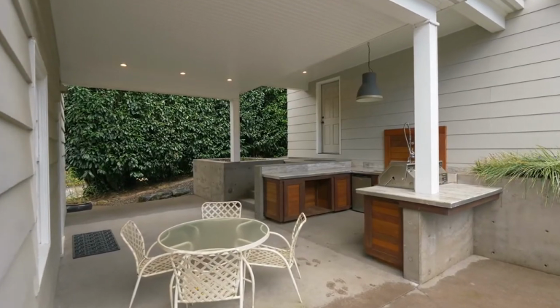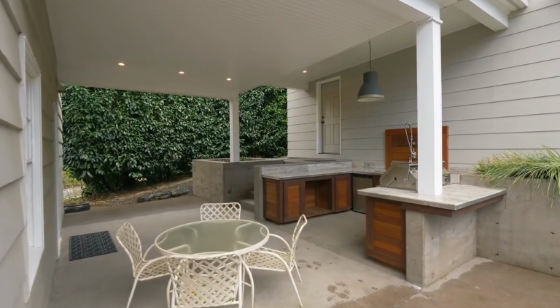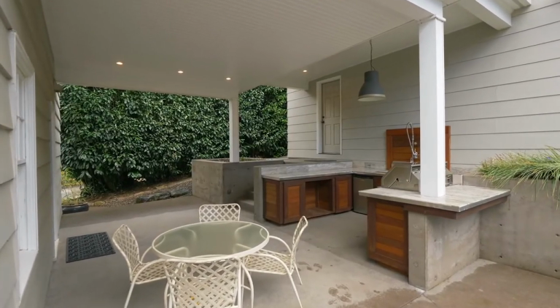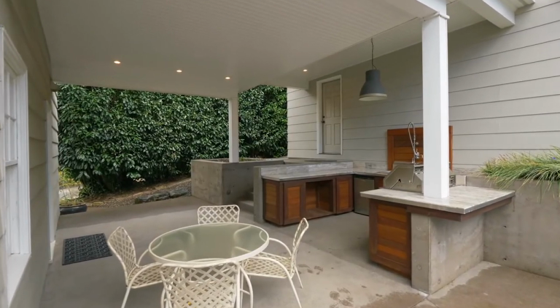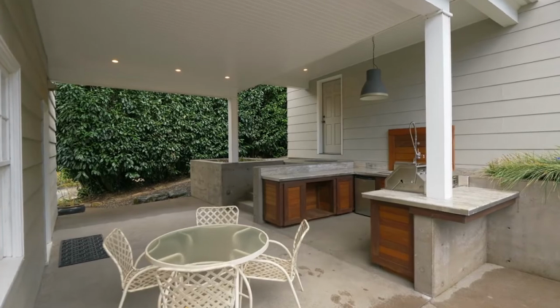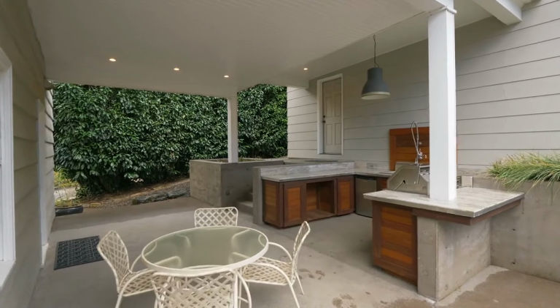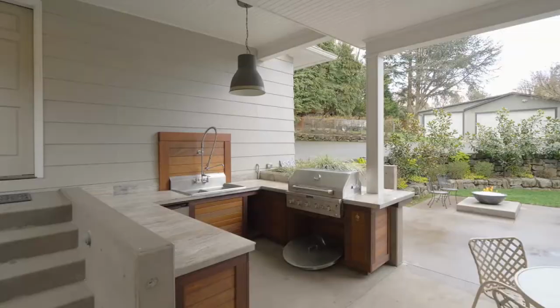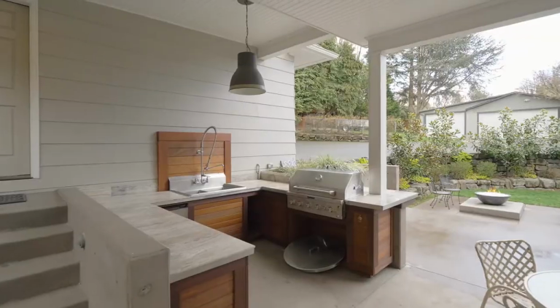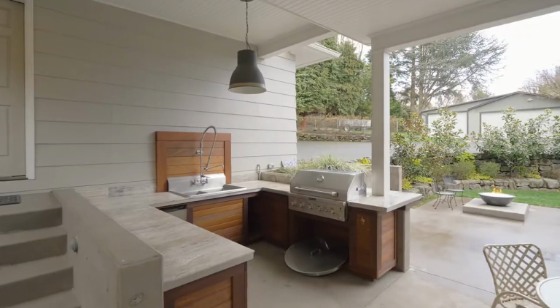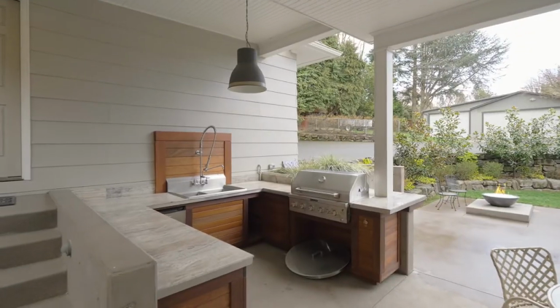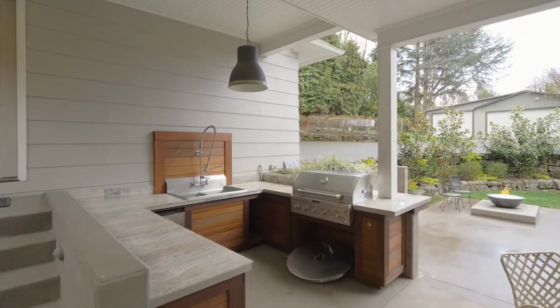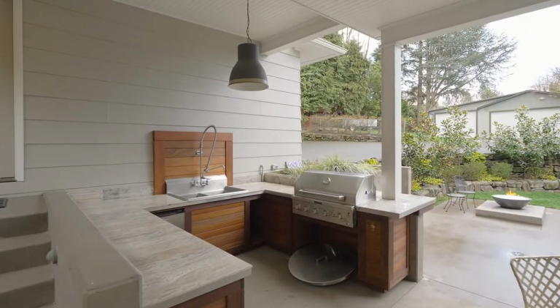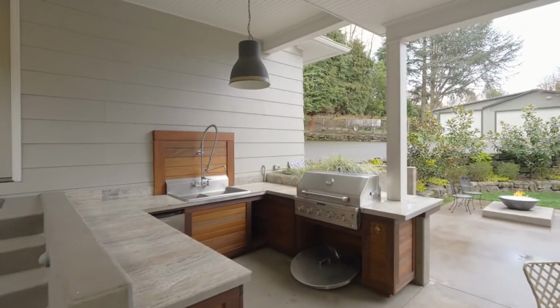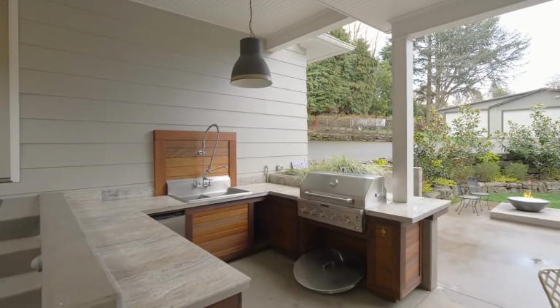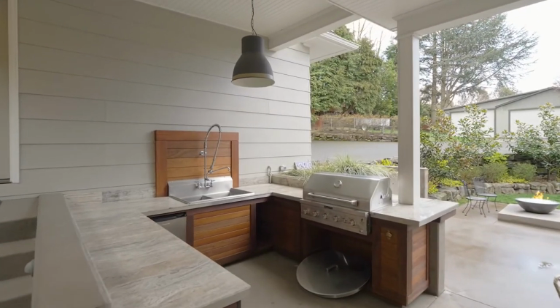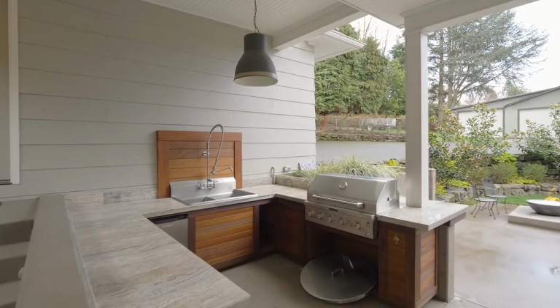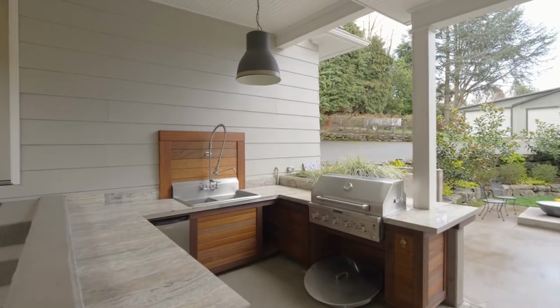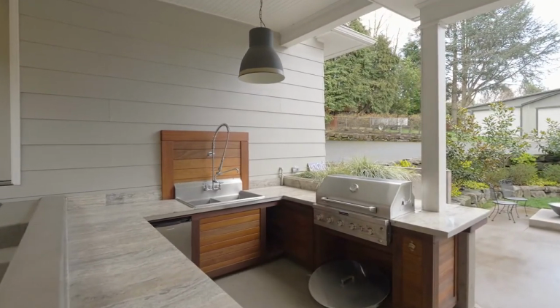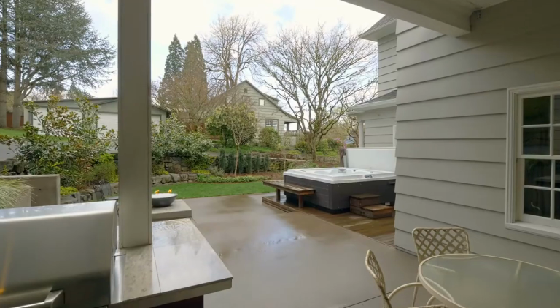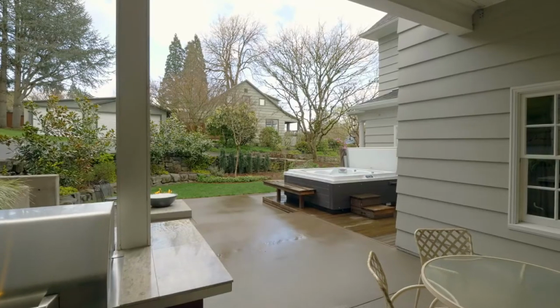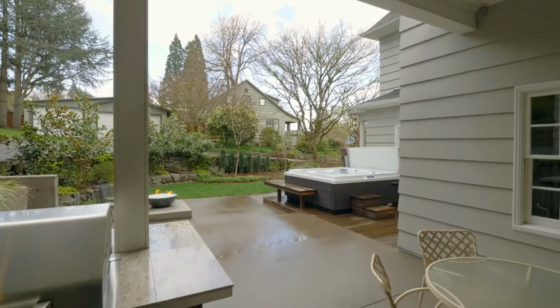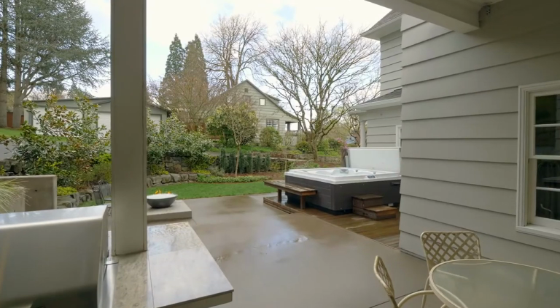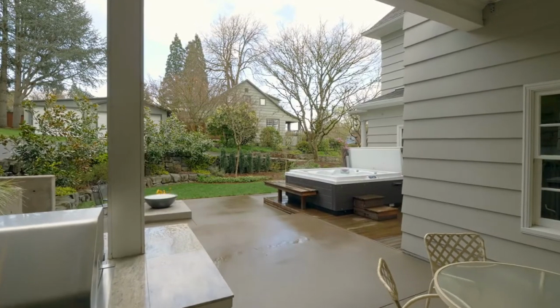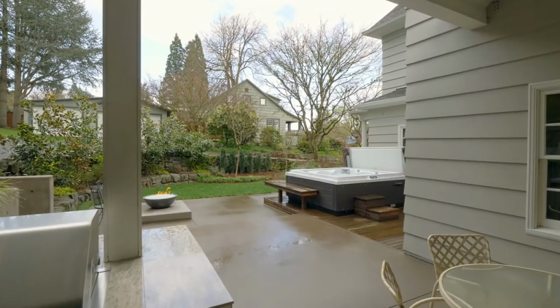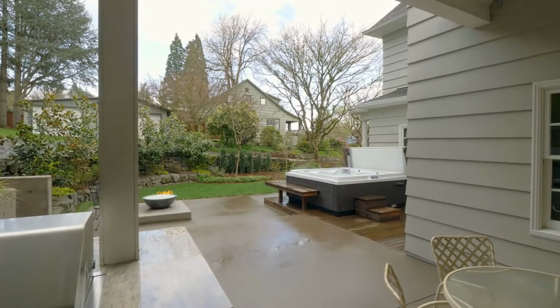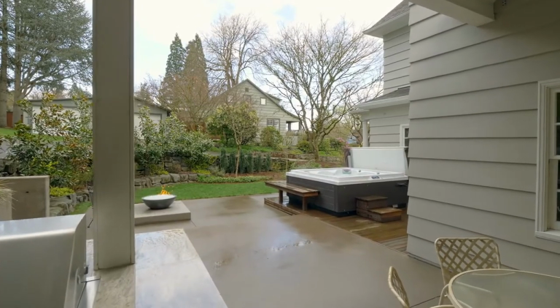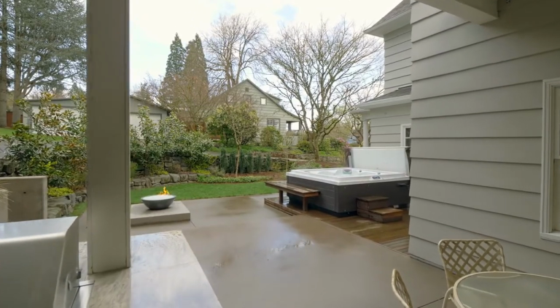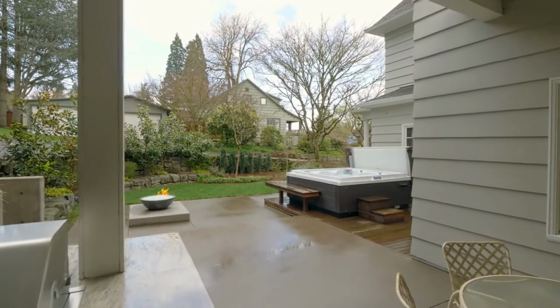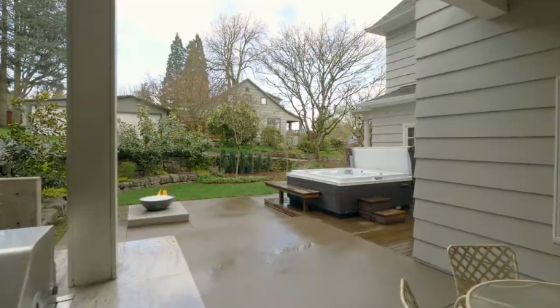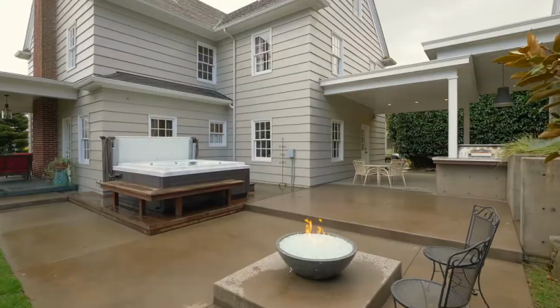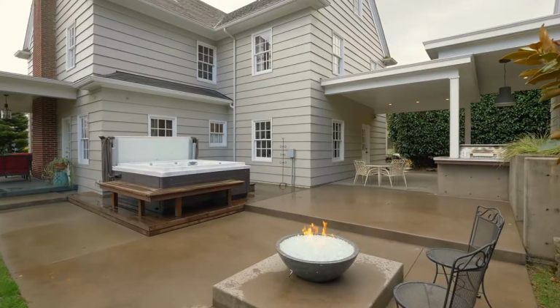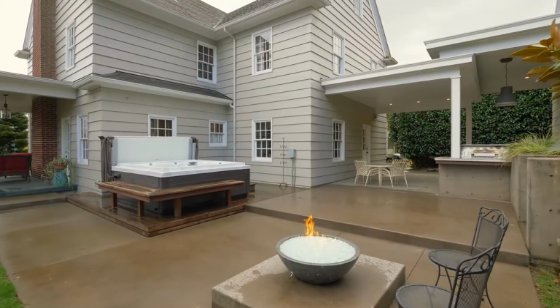Entertain under the covered patio, cook on the grill, gather by the gas fire bowl, or unwind in the hot tub.